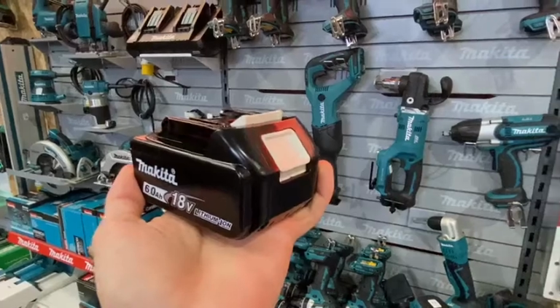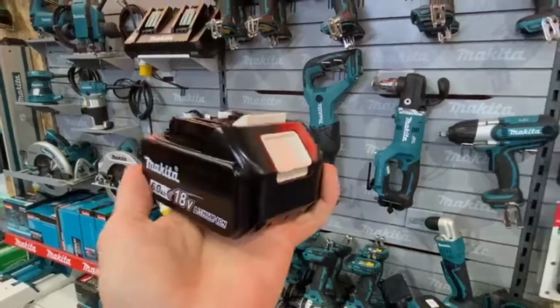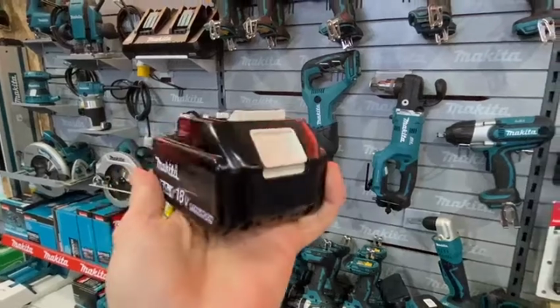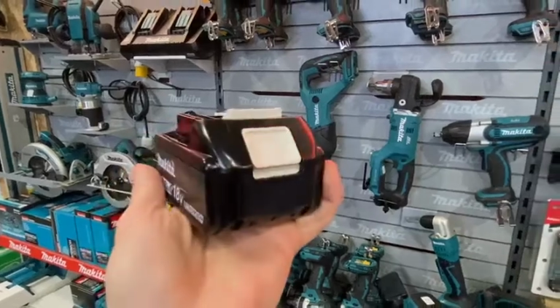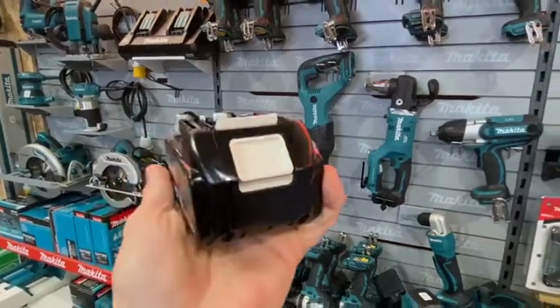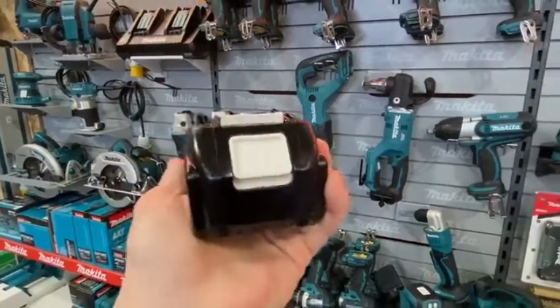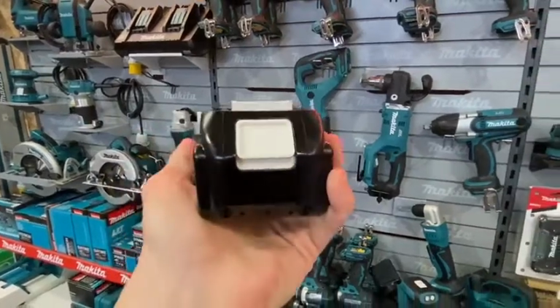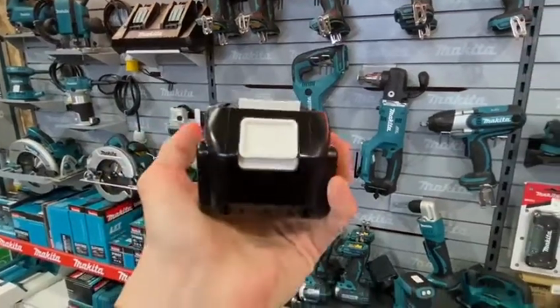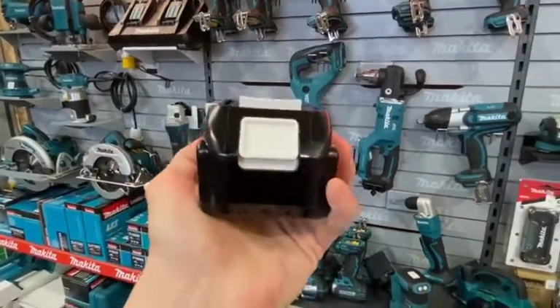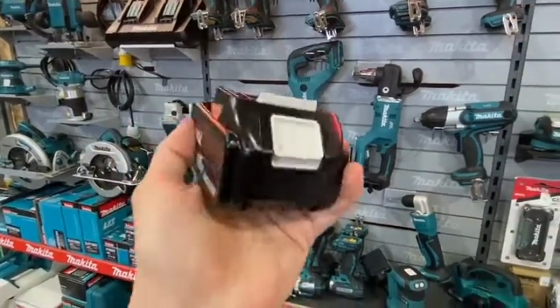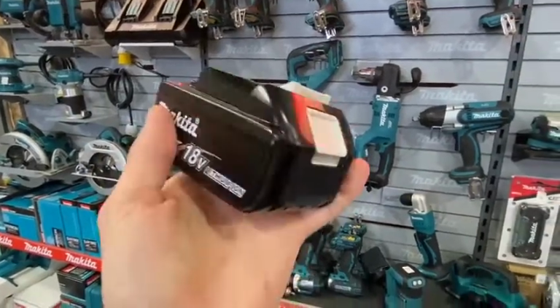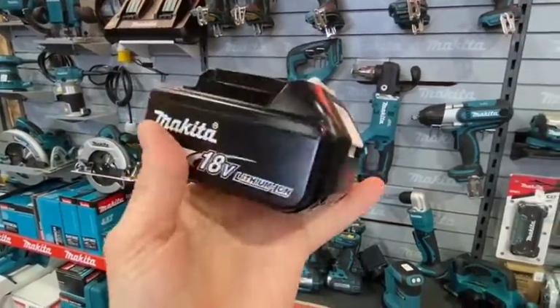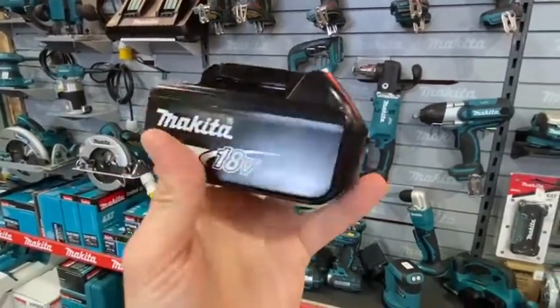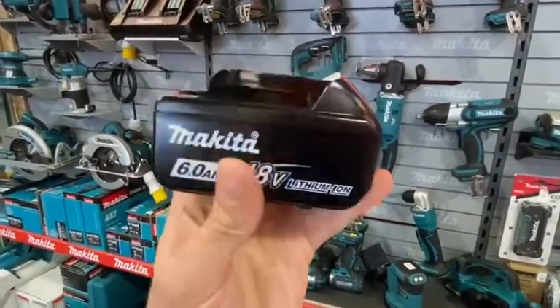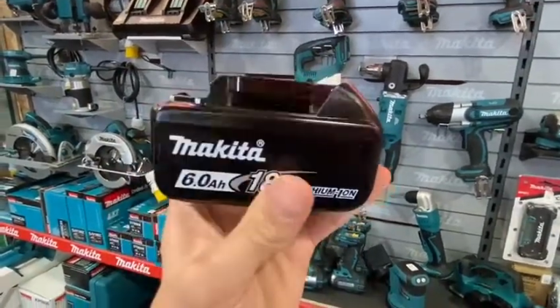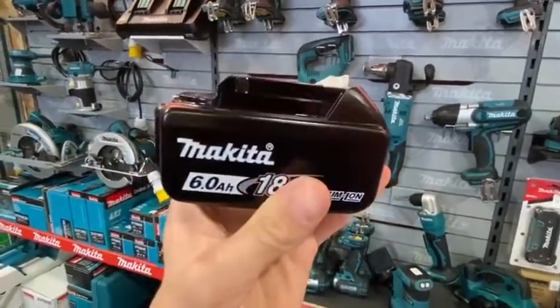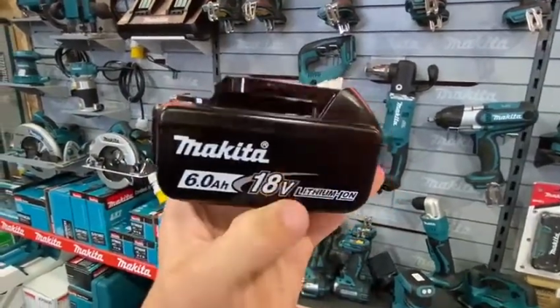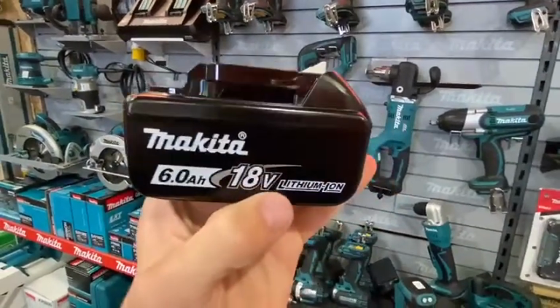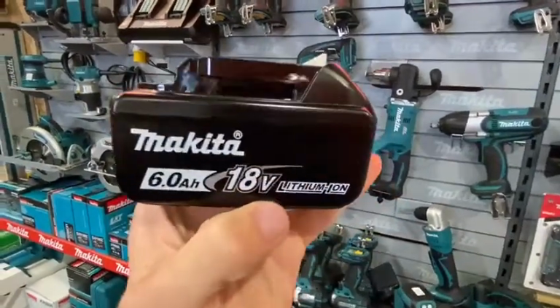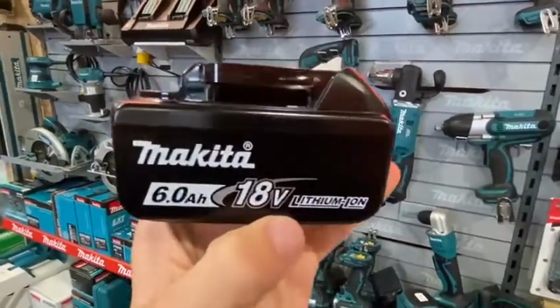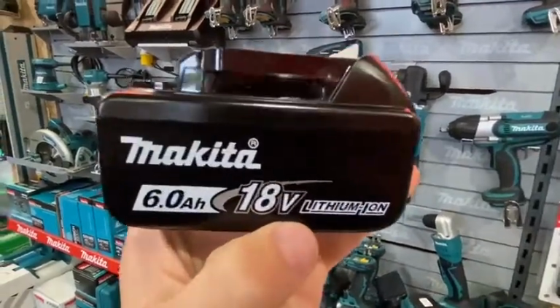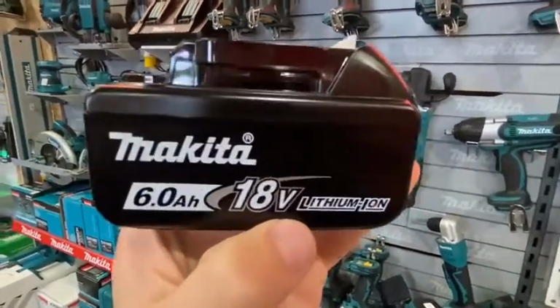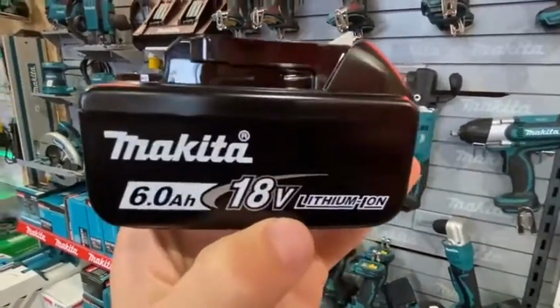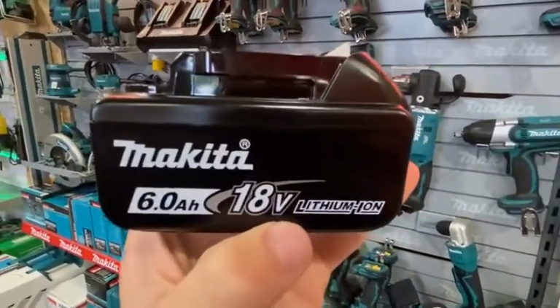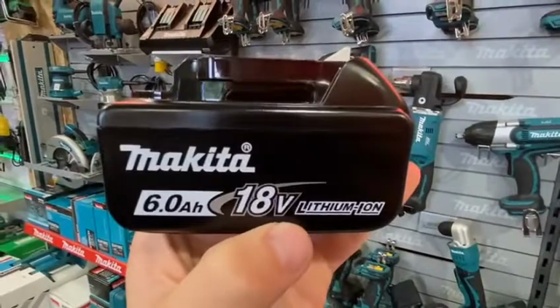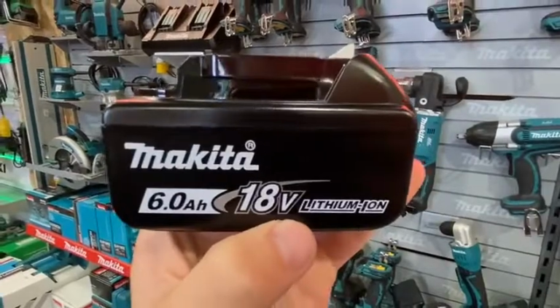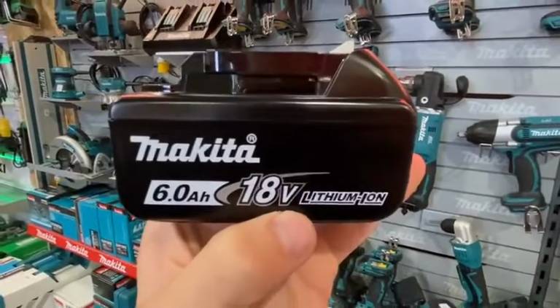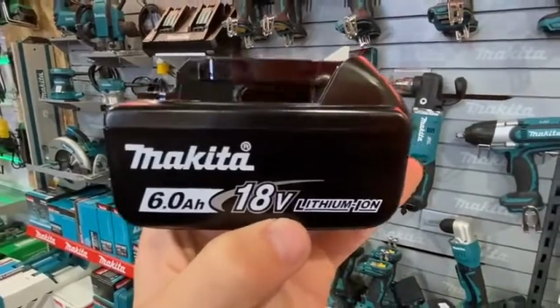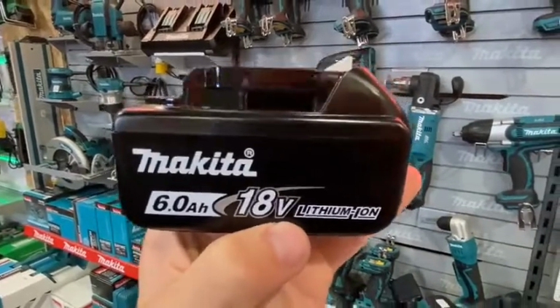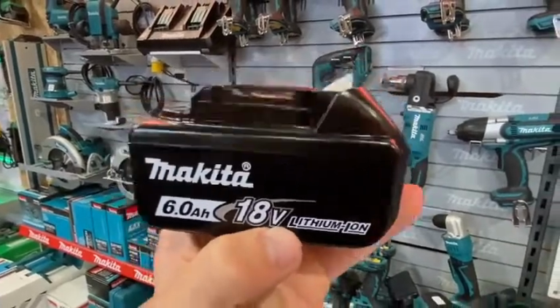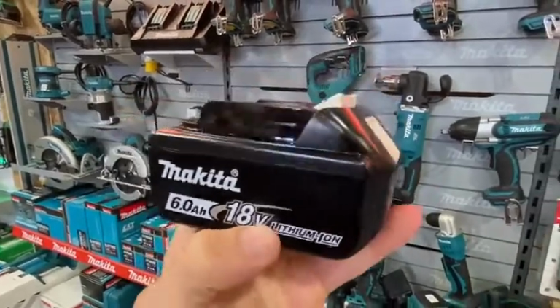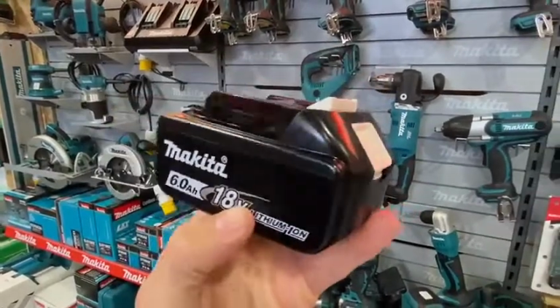Hey there guys, Jason here in Tool Depot Ireland and today I'm going to have a look at Makita's 18 volt 6 amp lithium-ion battery.